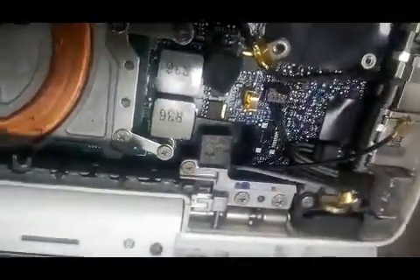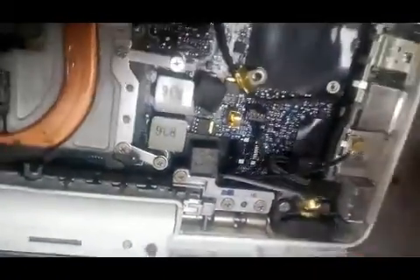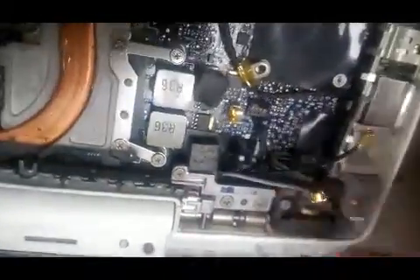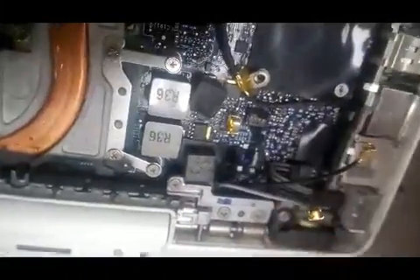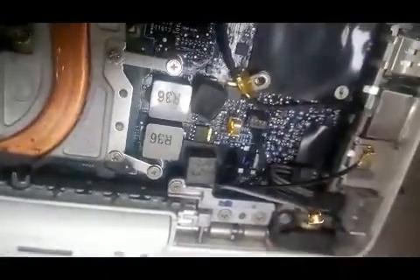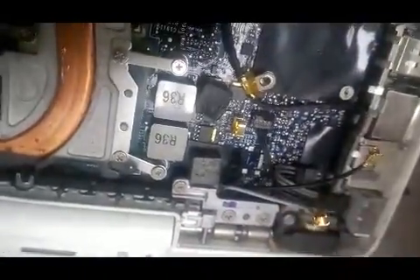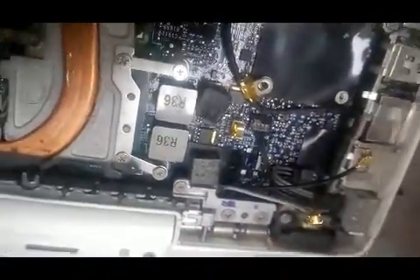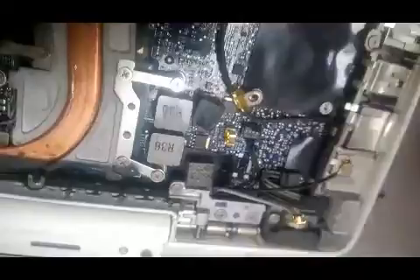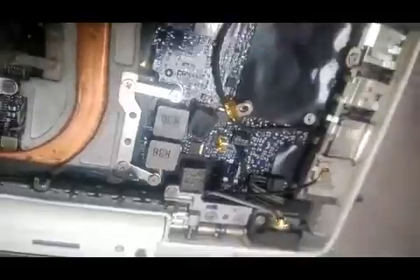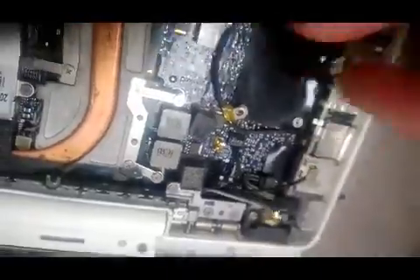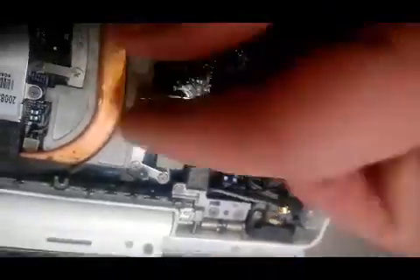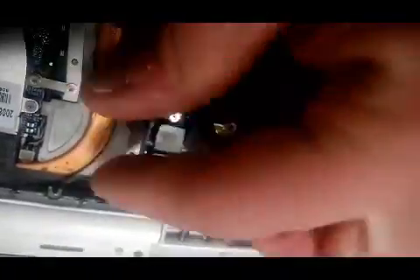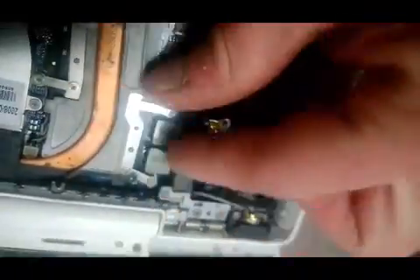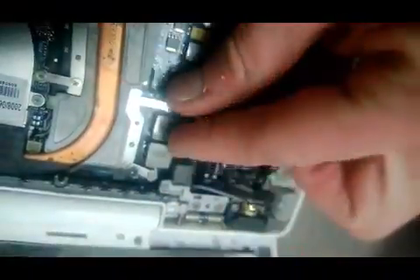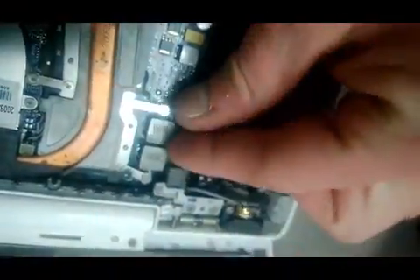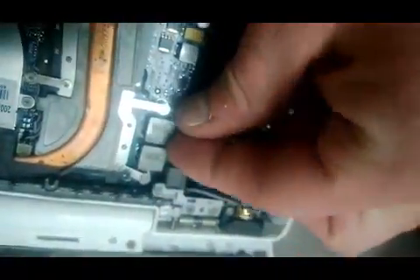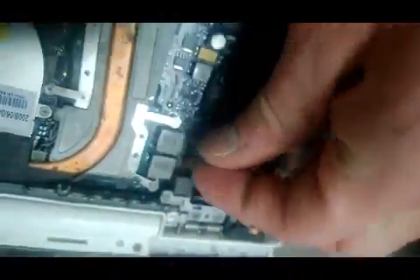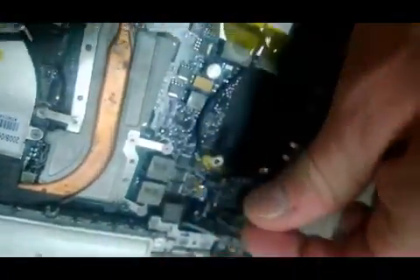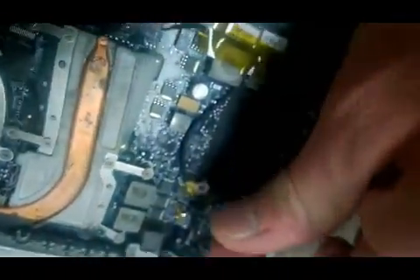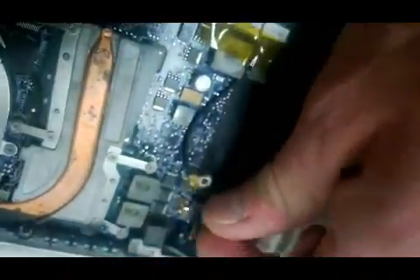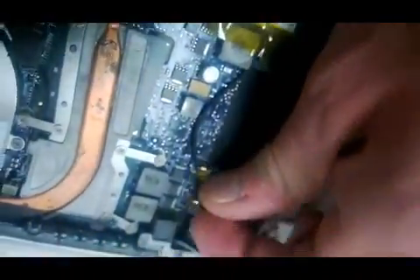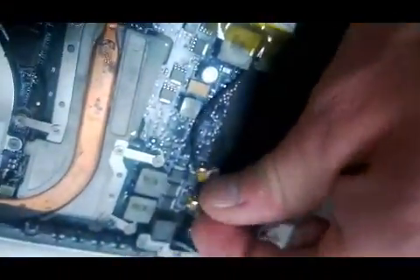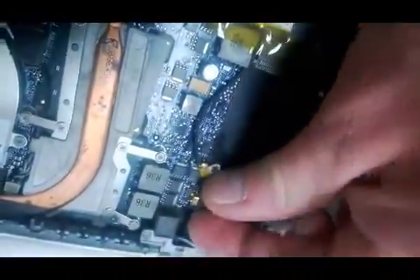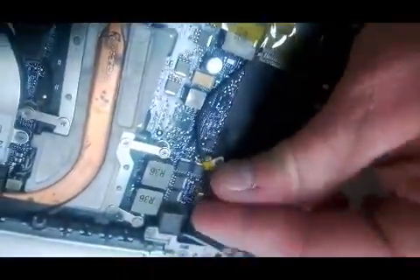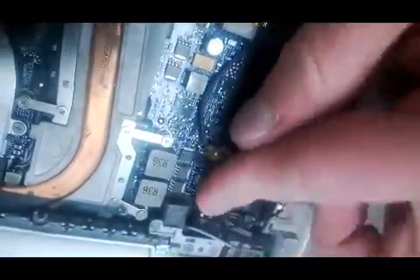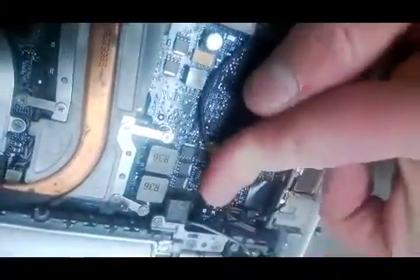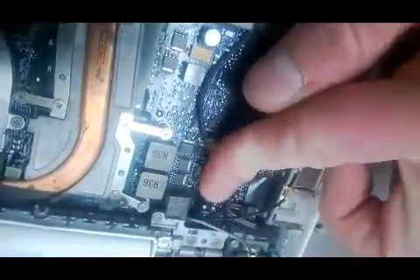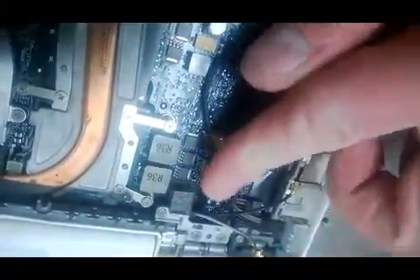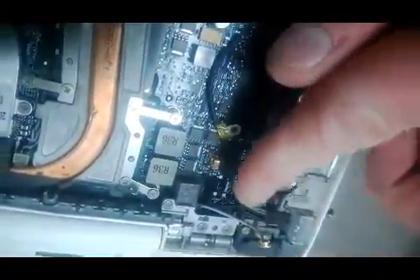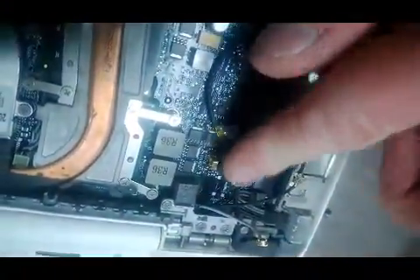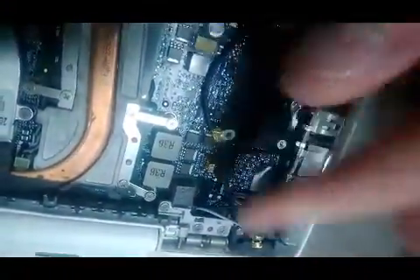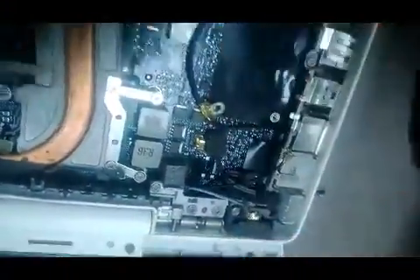Make sure that it gives a good firm press, and then when you're done, go ahead and stick your little sponge back on top, just like that.